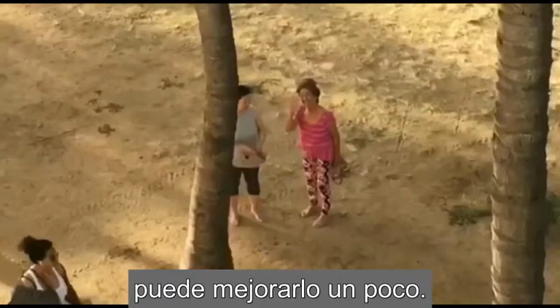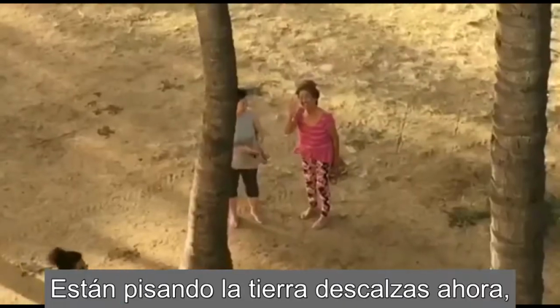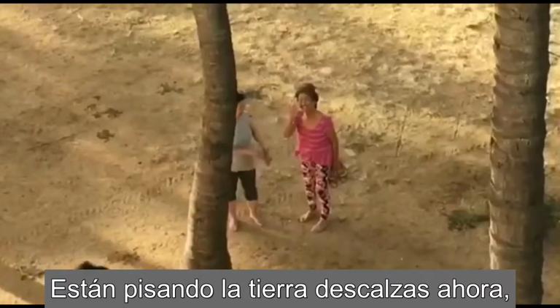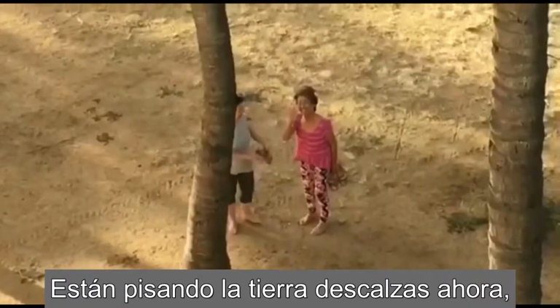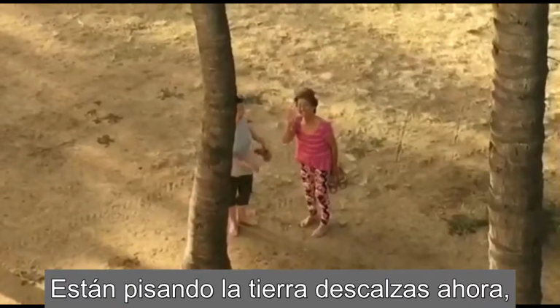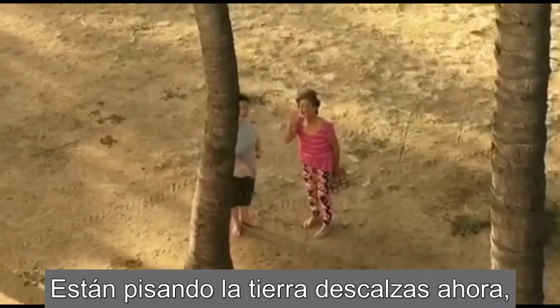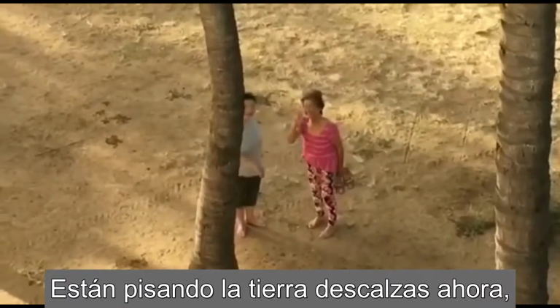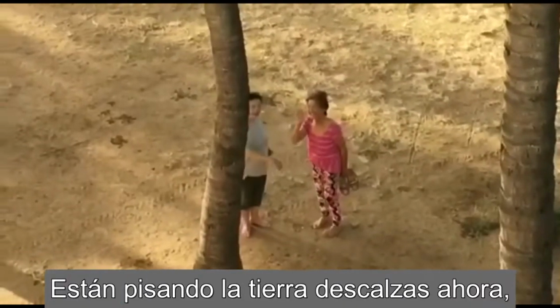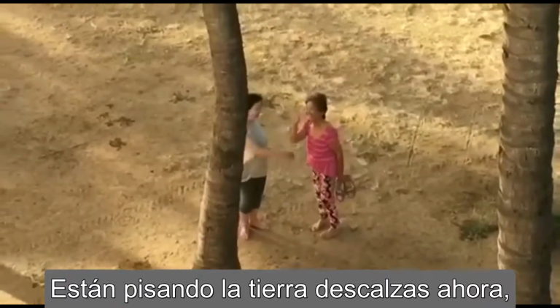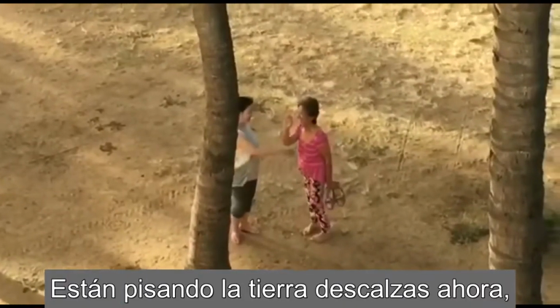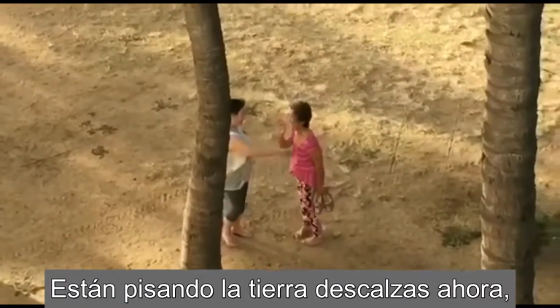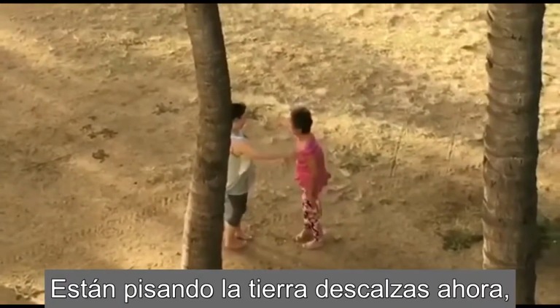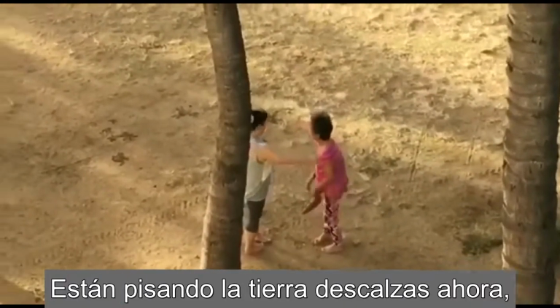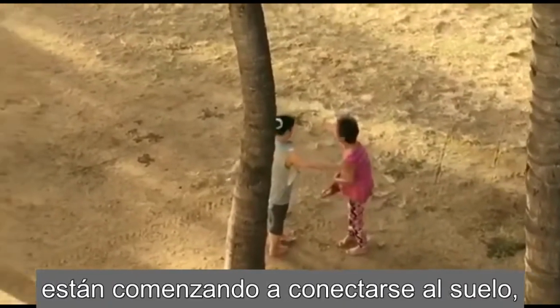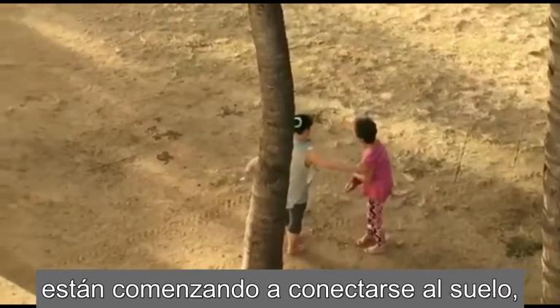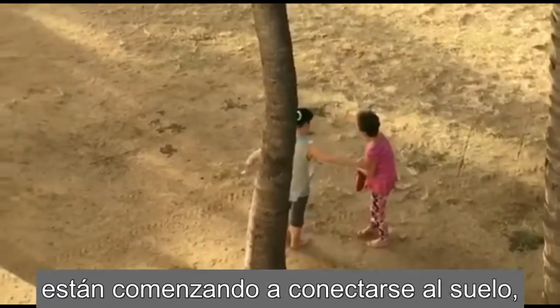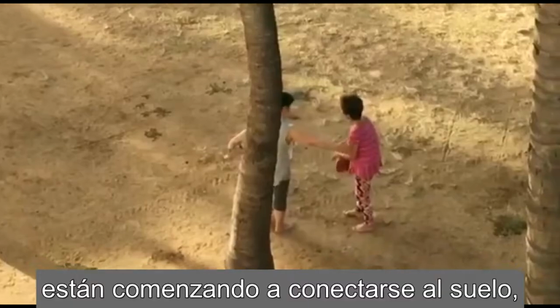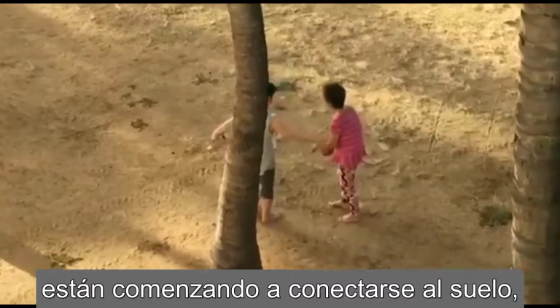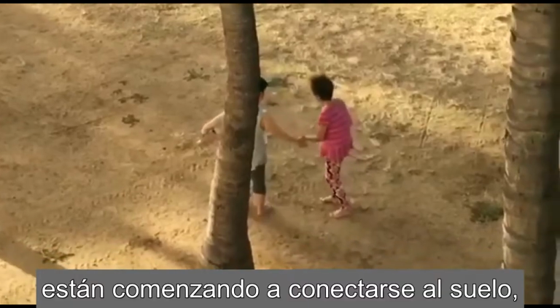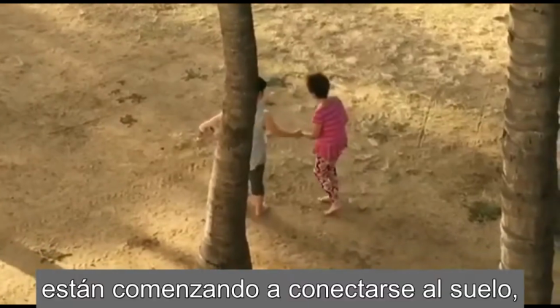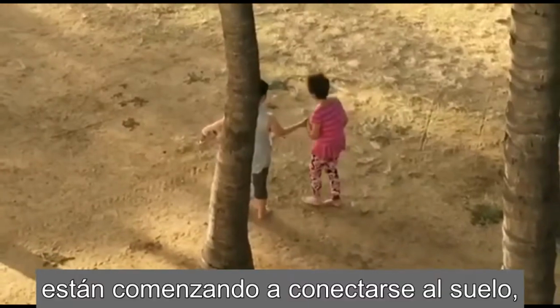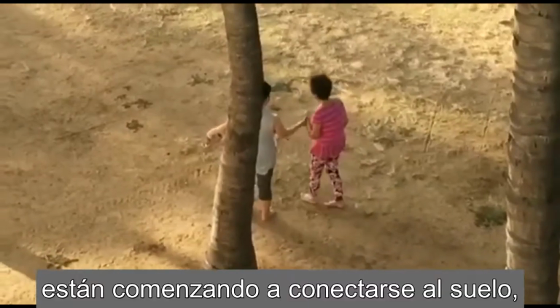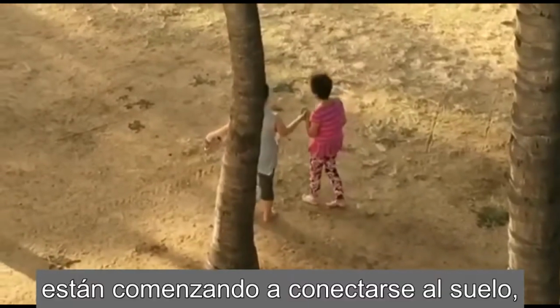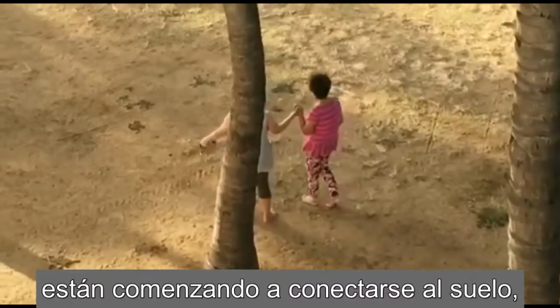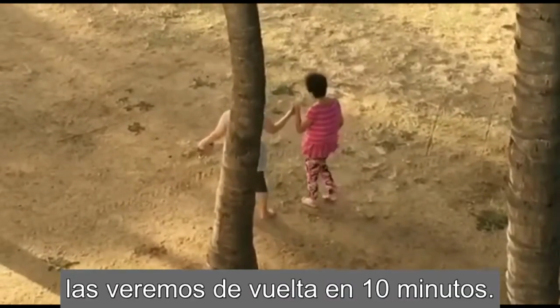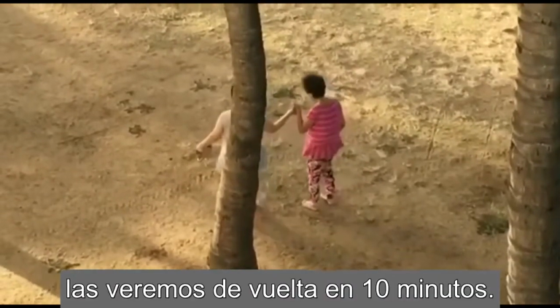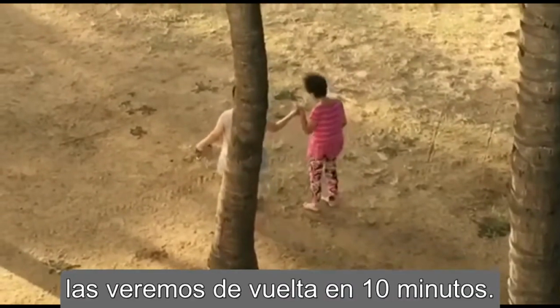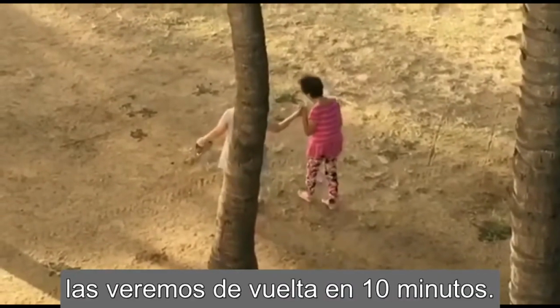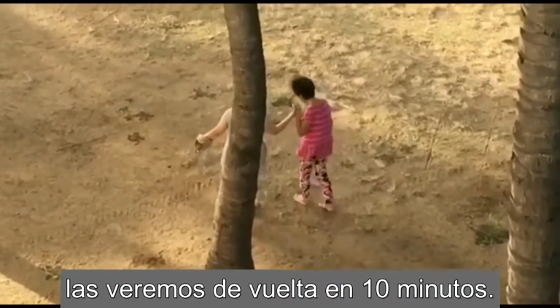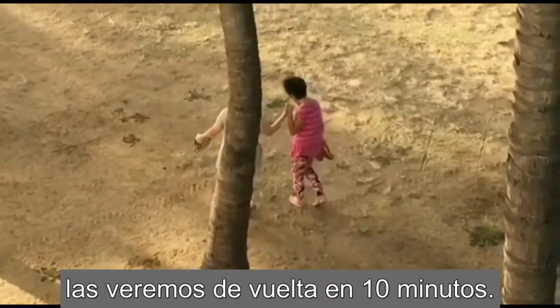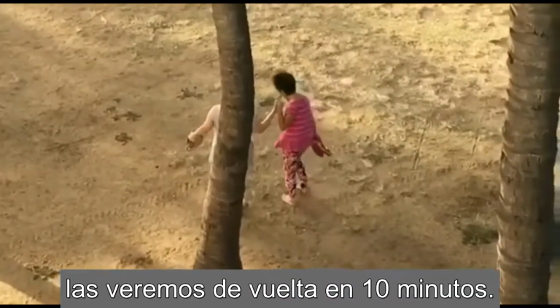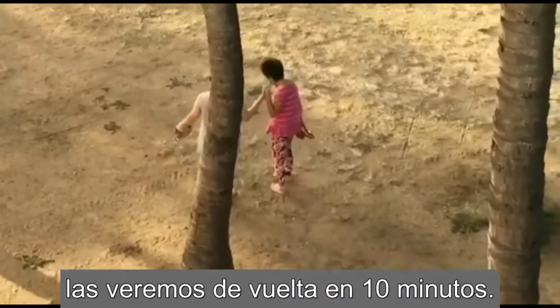They're actually earthing right now and they're just starting to ground. So we'll see them back in 10 minutes.